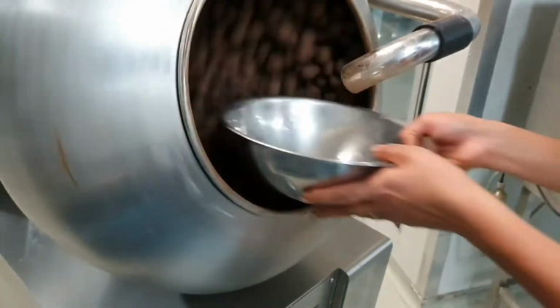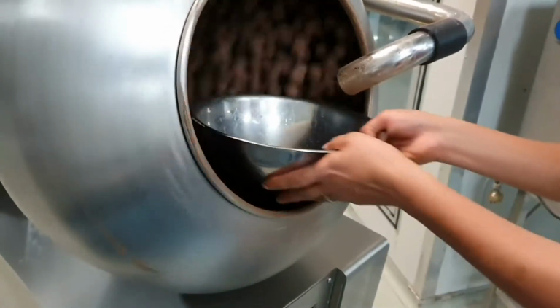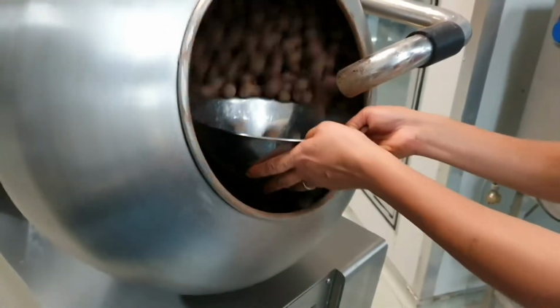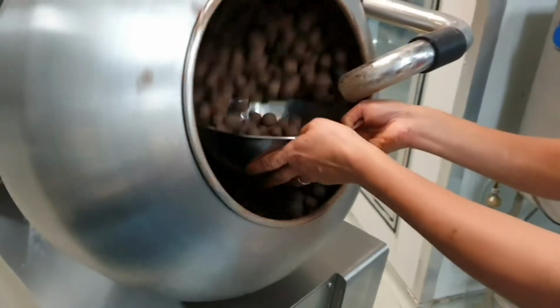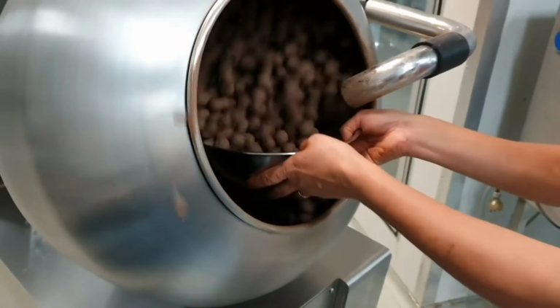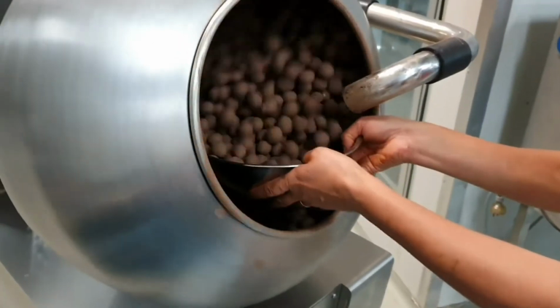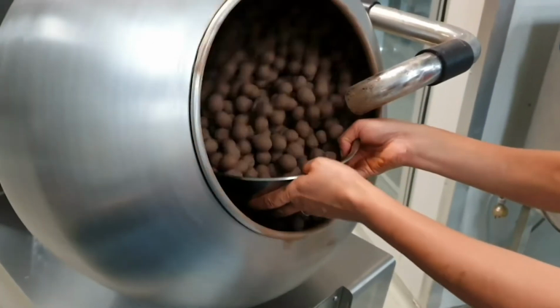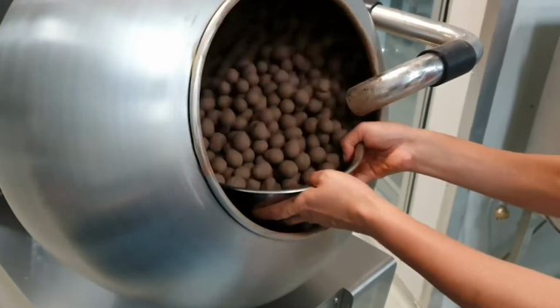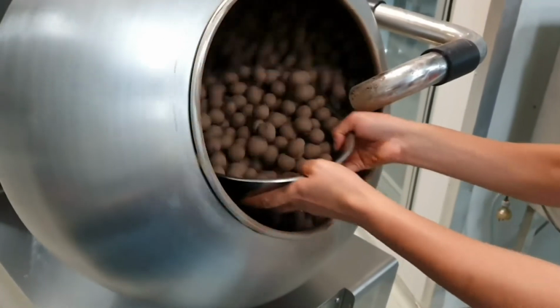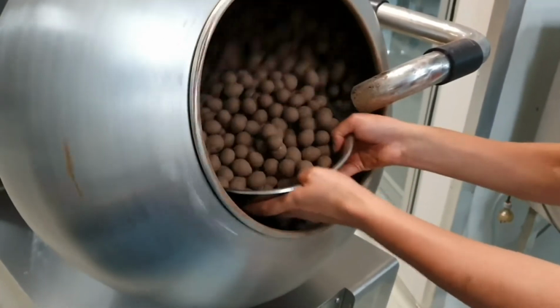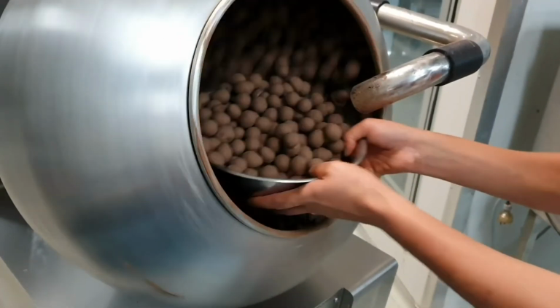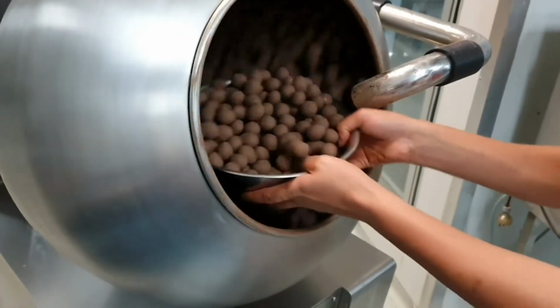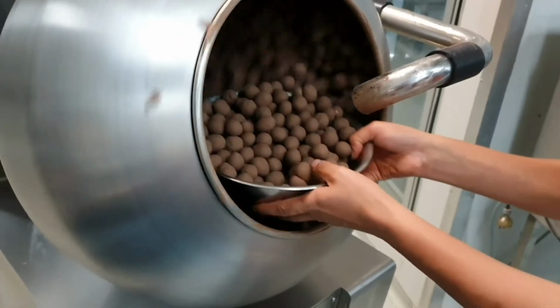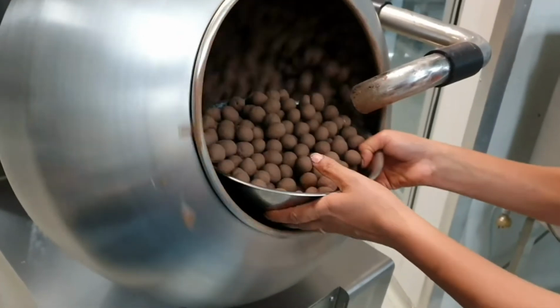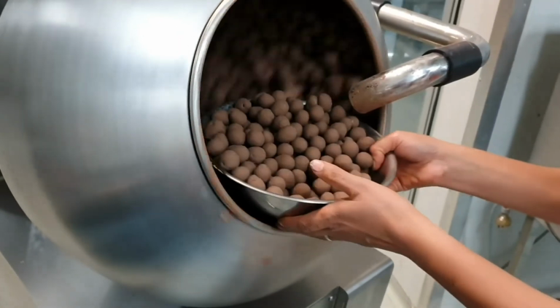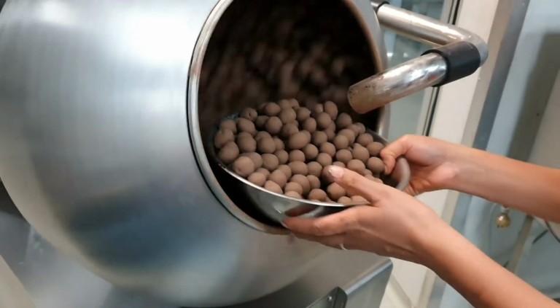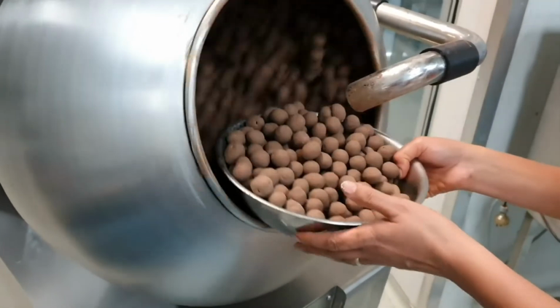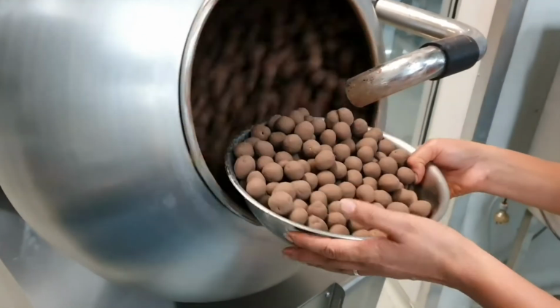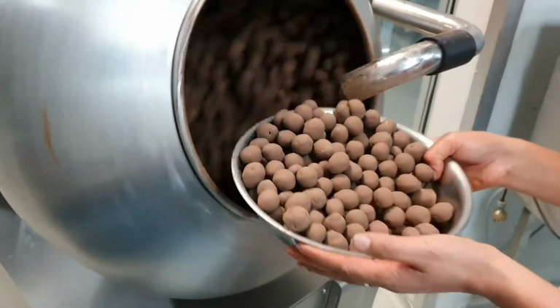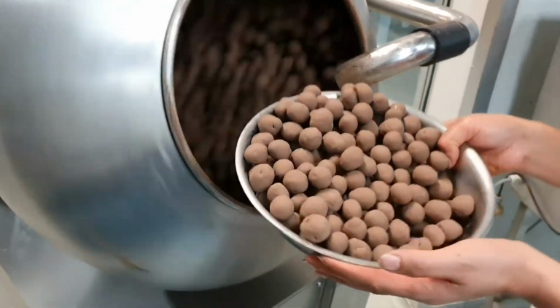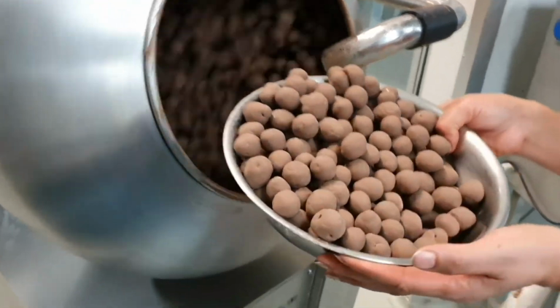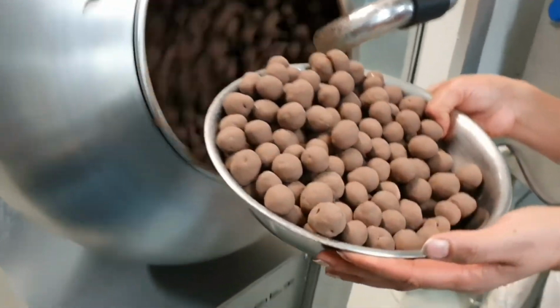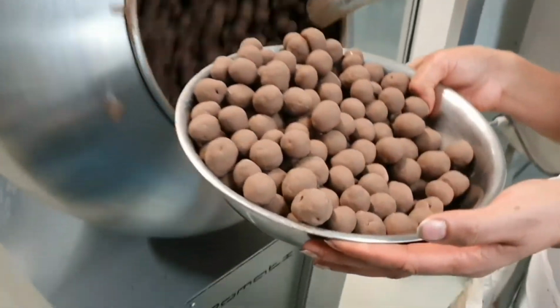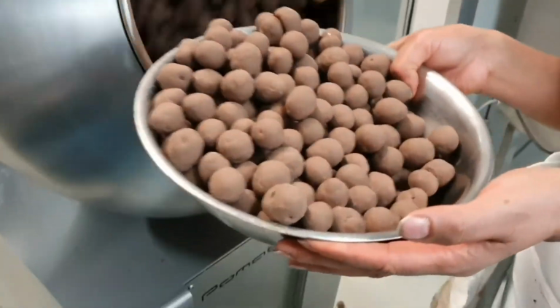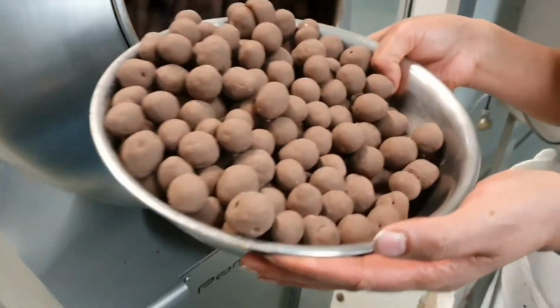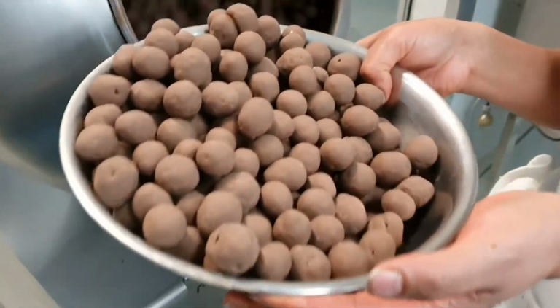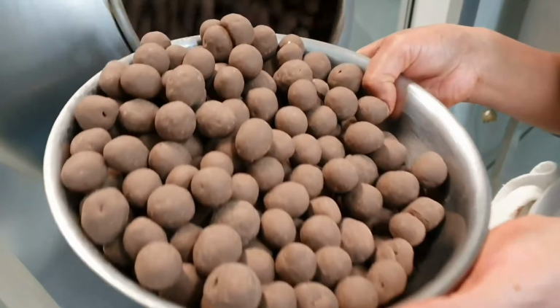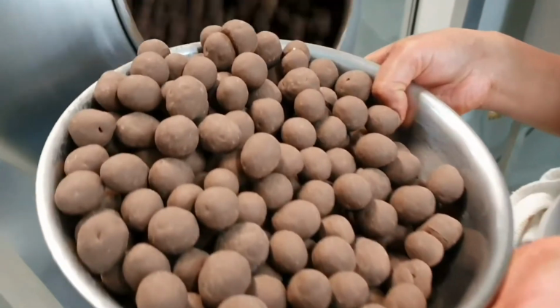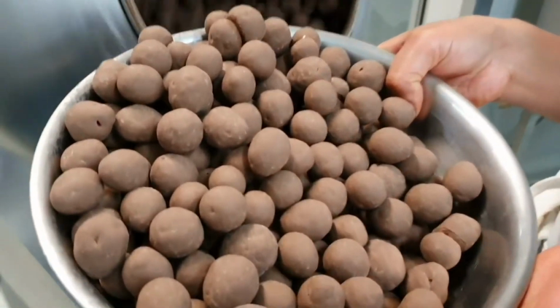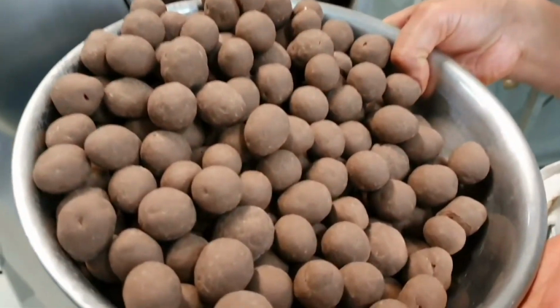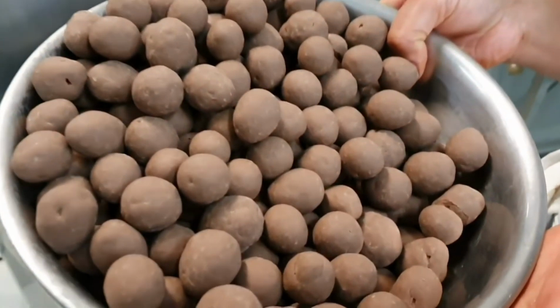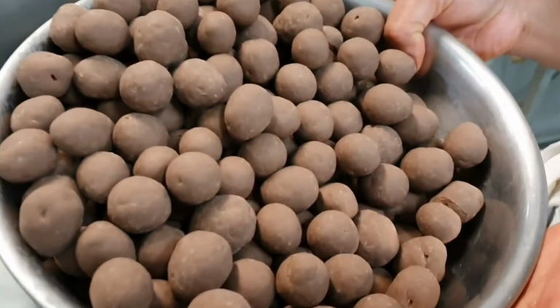These are pretty much ready to eat and you can see how much bigger they are now they're chocolate-coated.